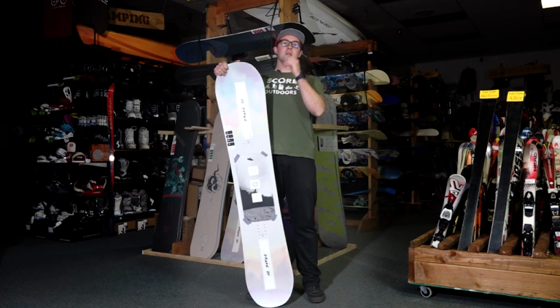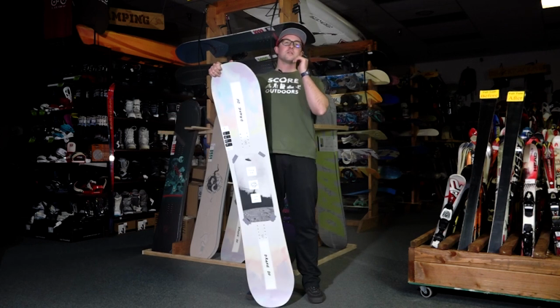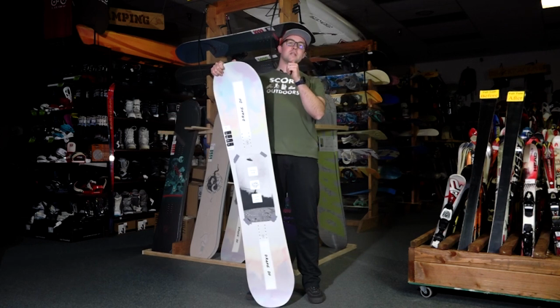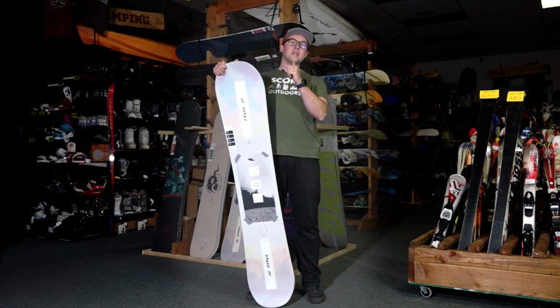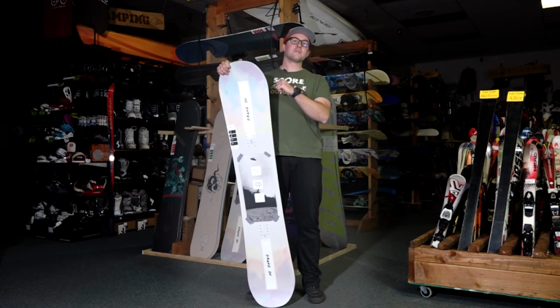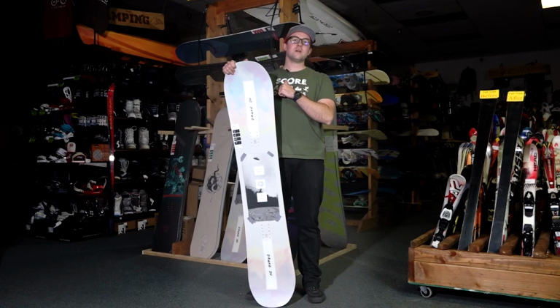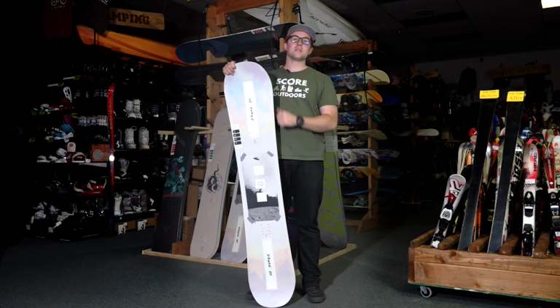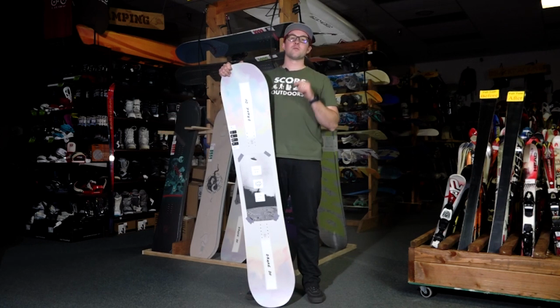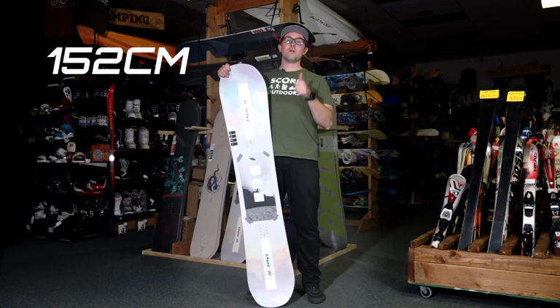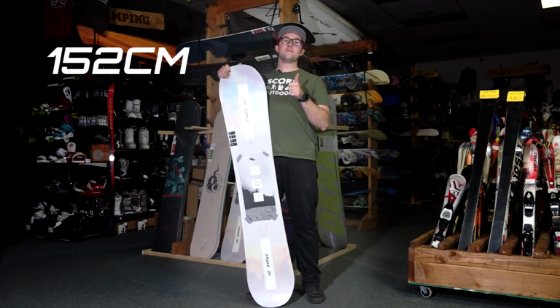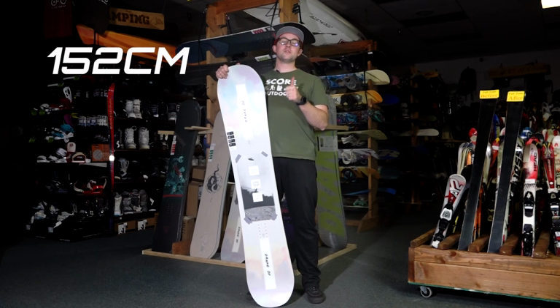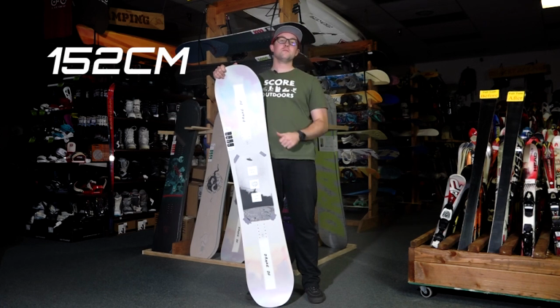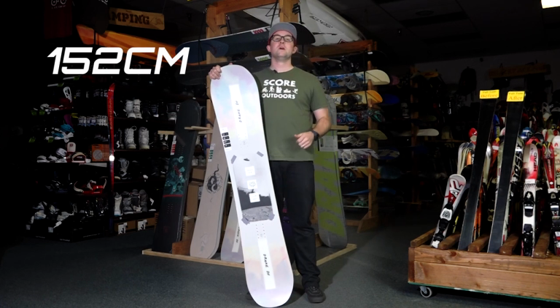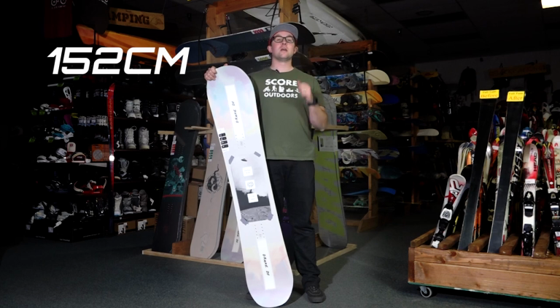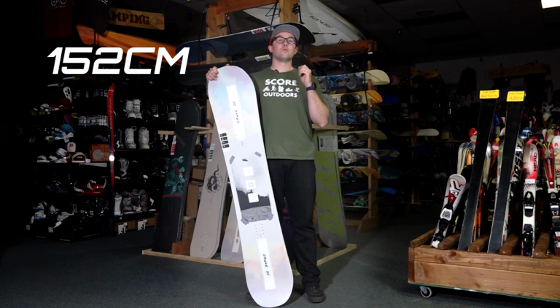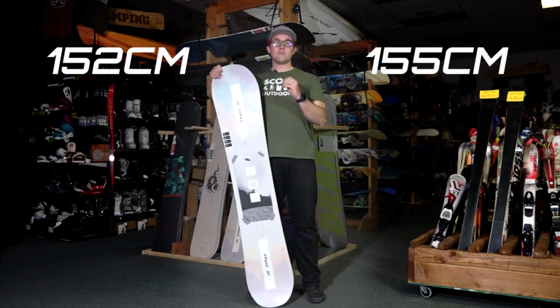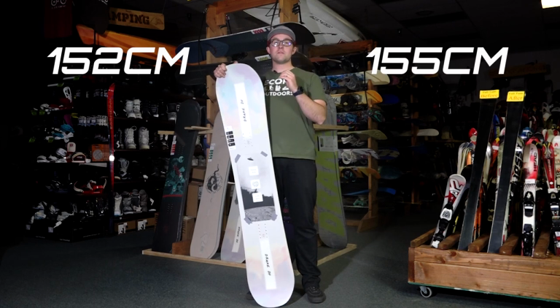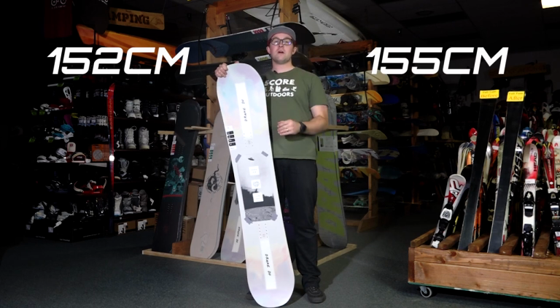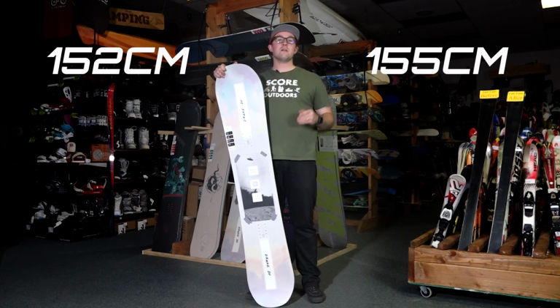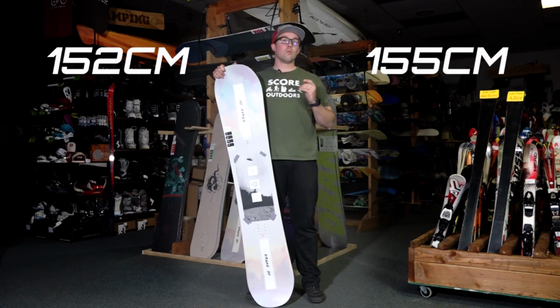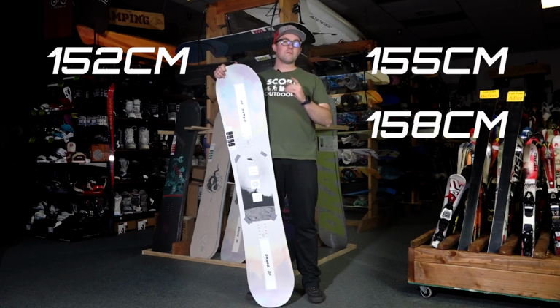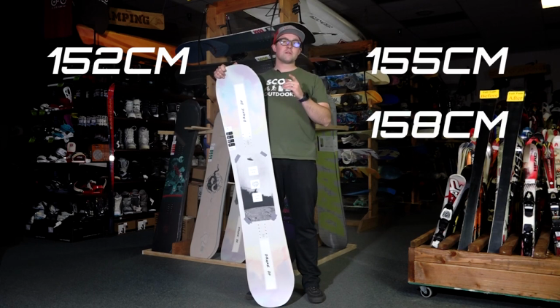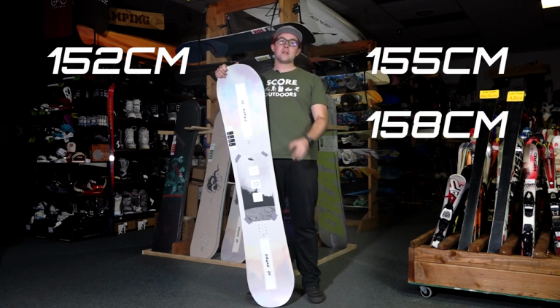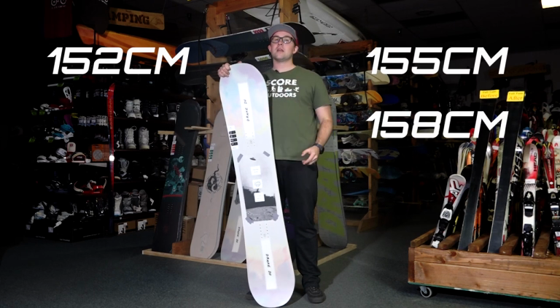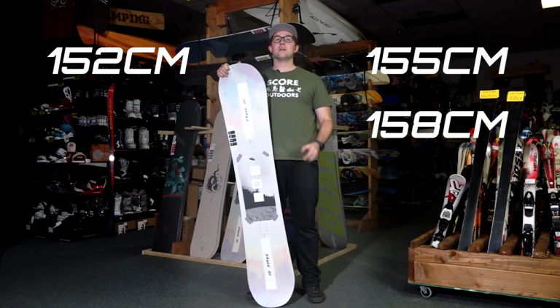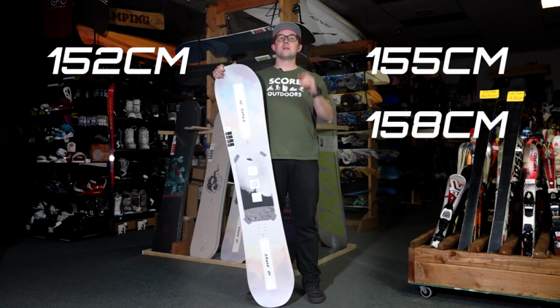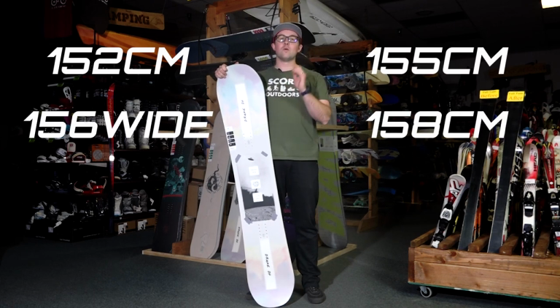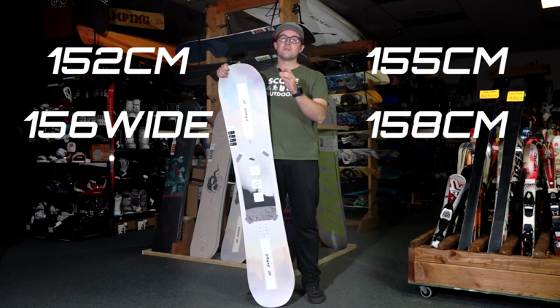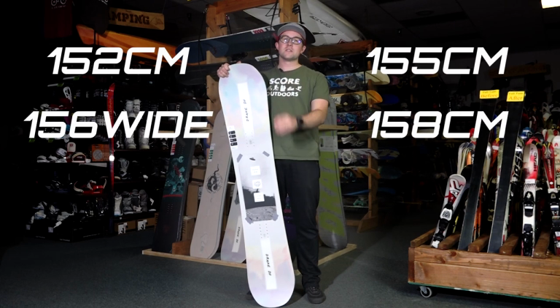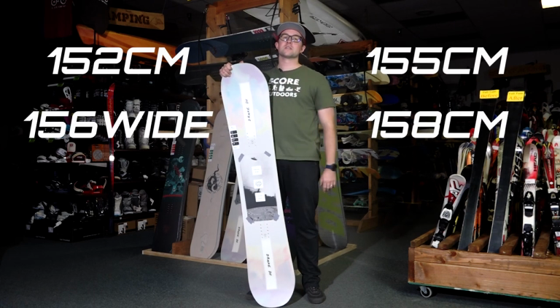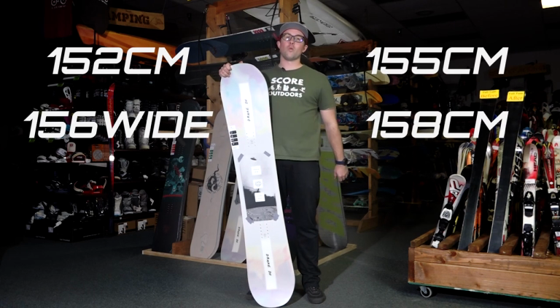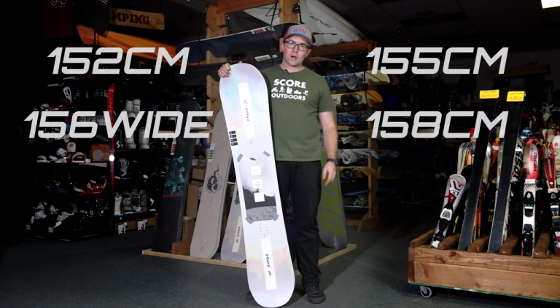The Drake DF comes in a 152, a 155, 158, and a 156 wide.